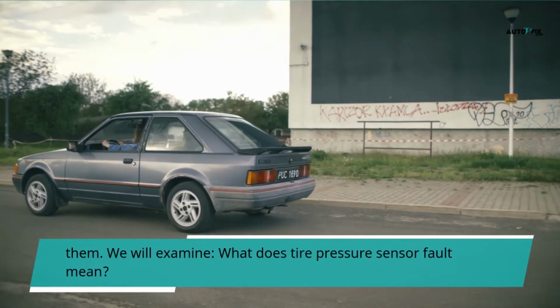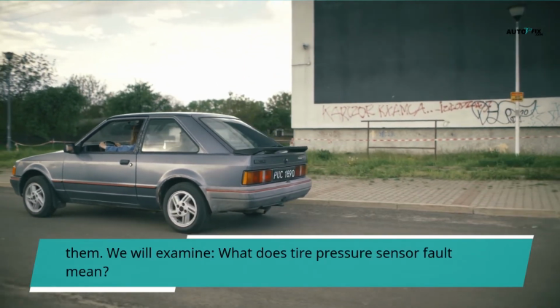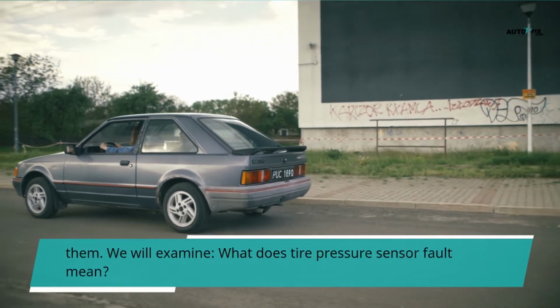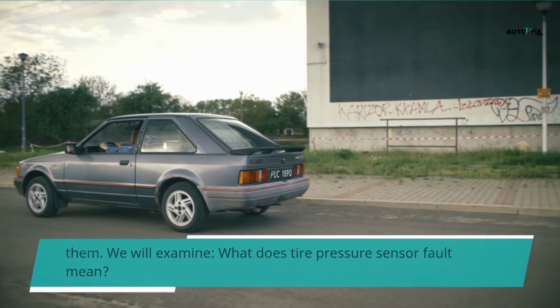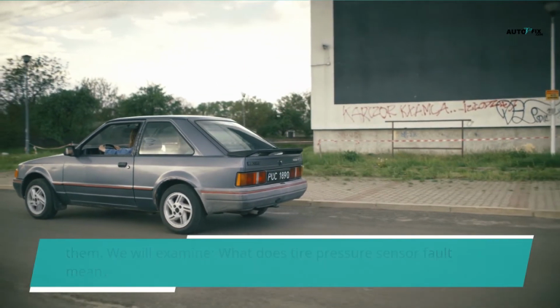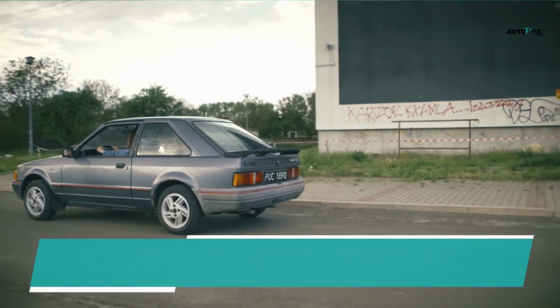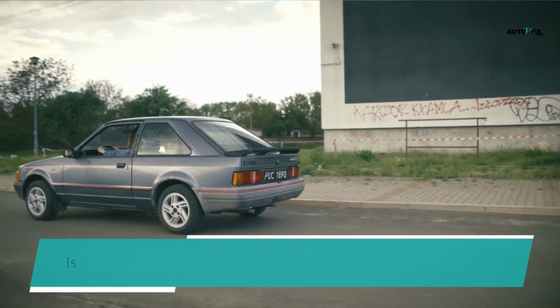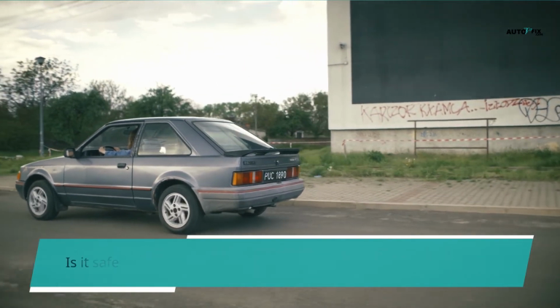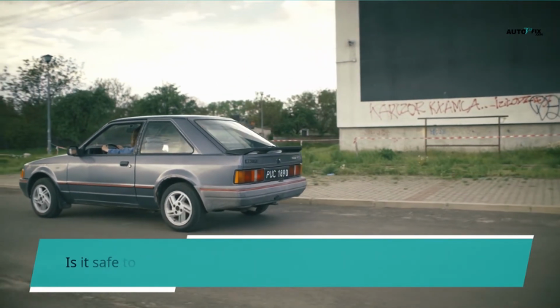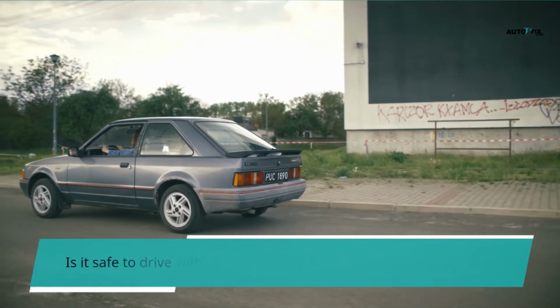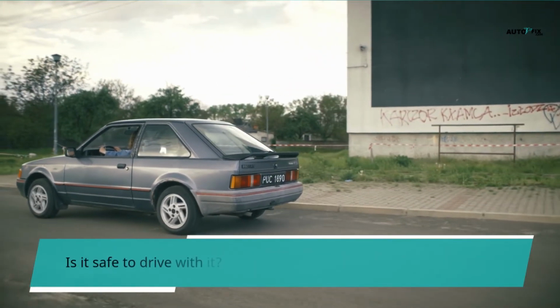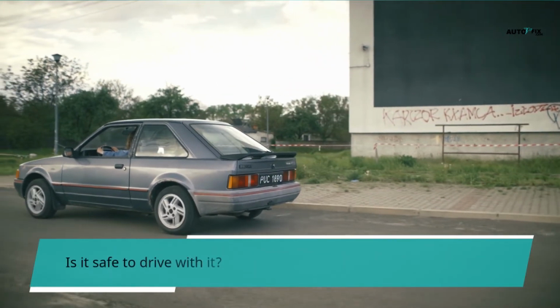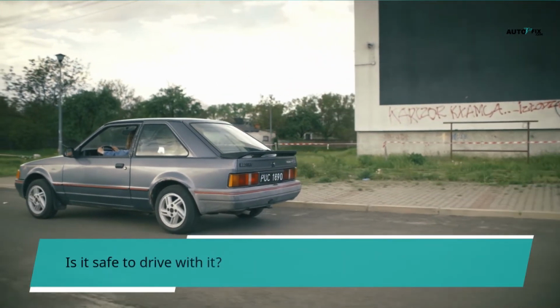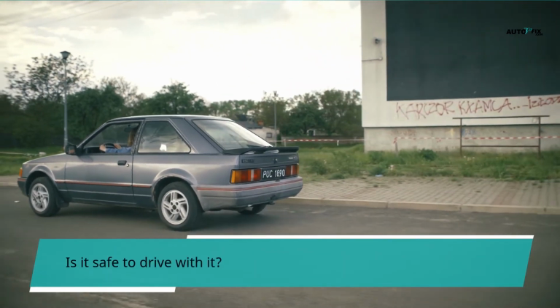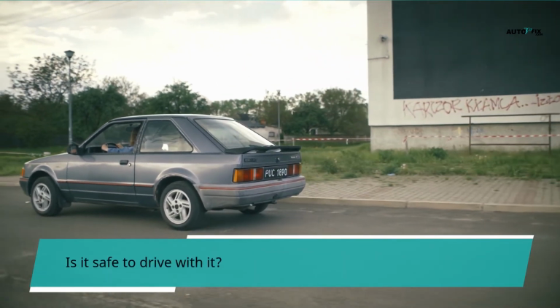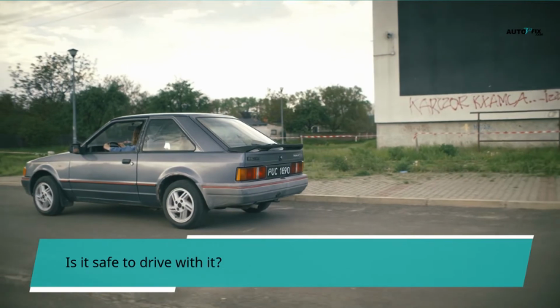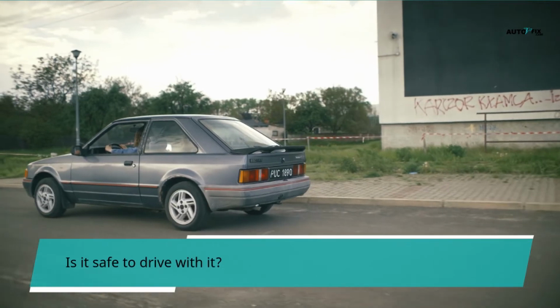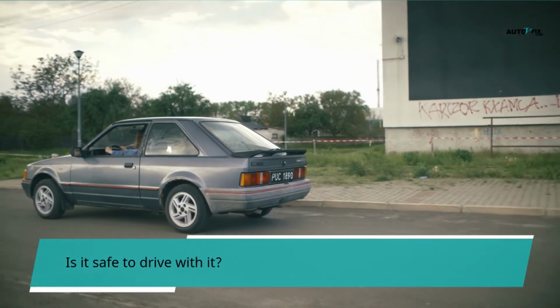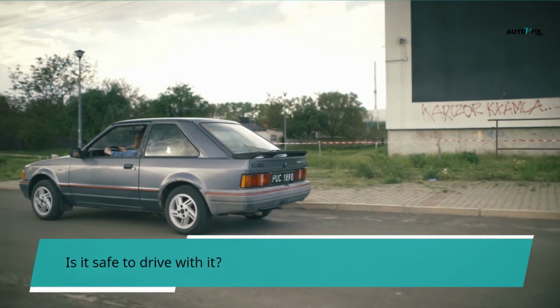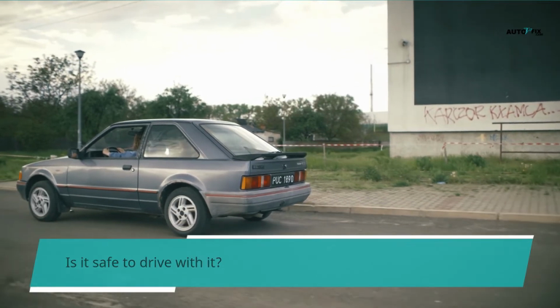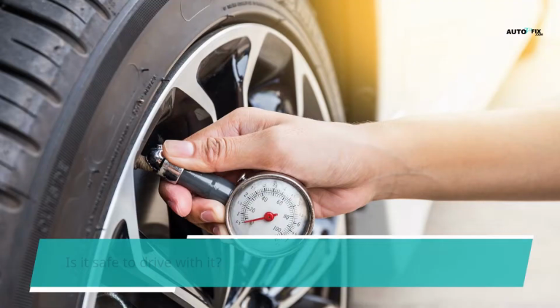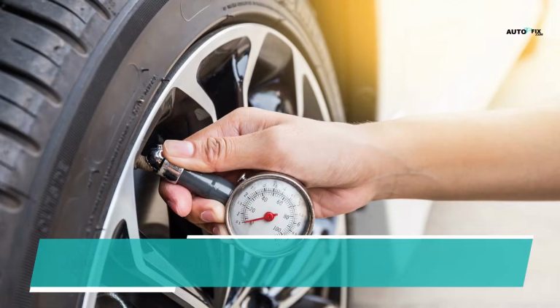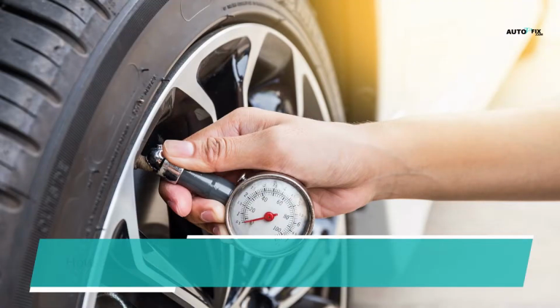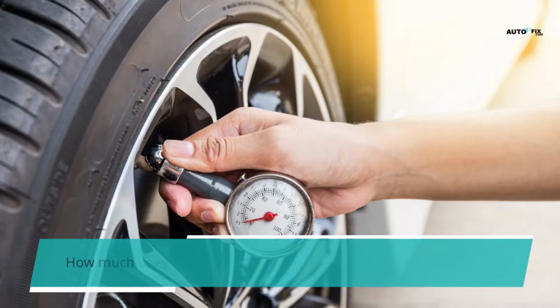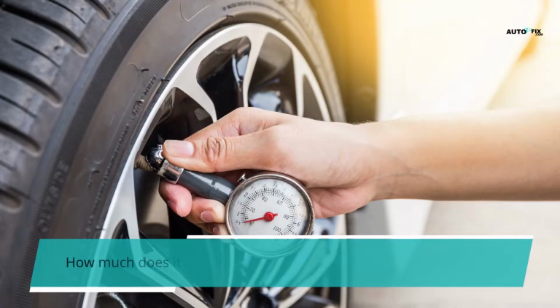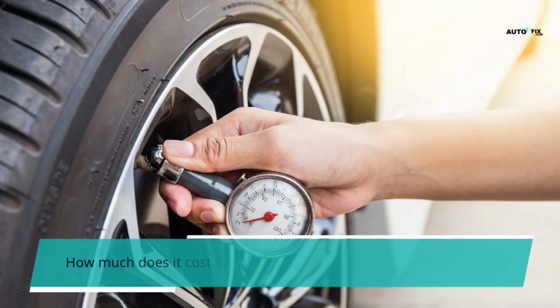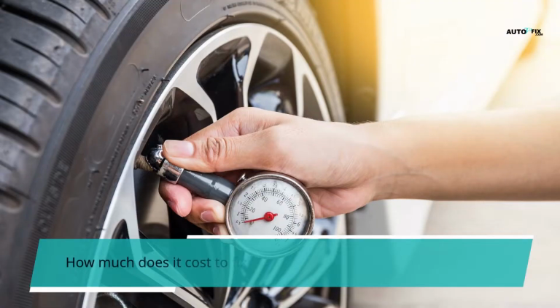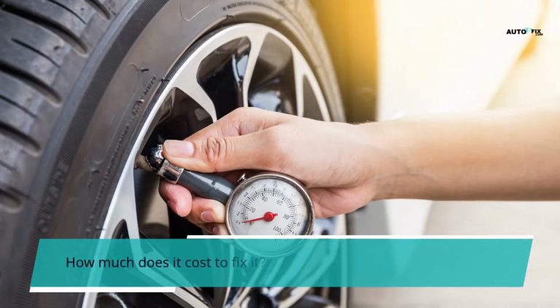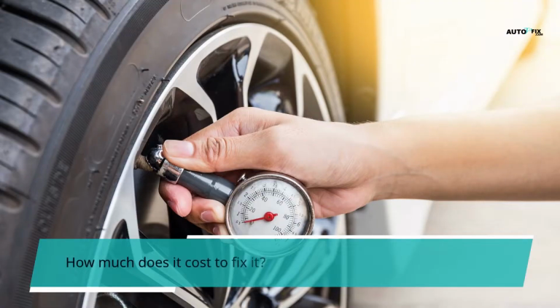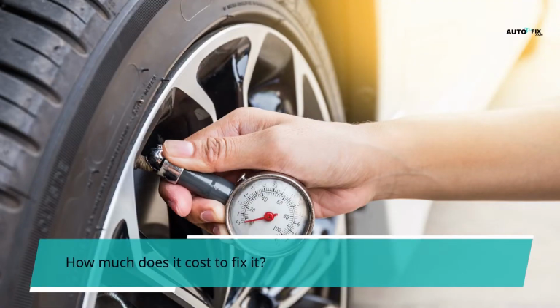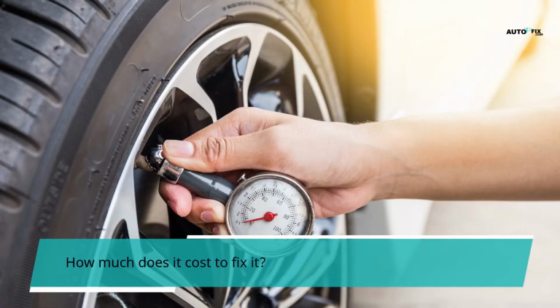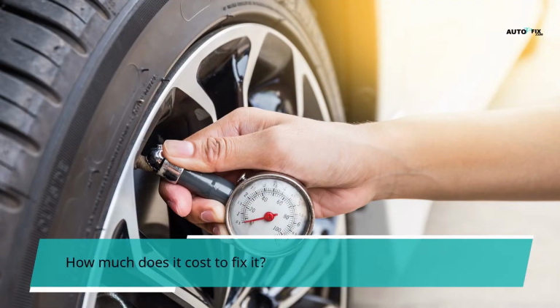We will examine: what does tire pressure sensor fault mean, is it safe to drive with it, and how much does it cost to fix it?